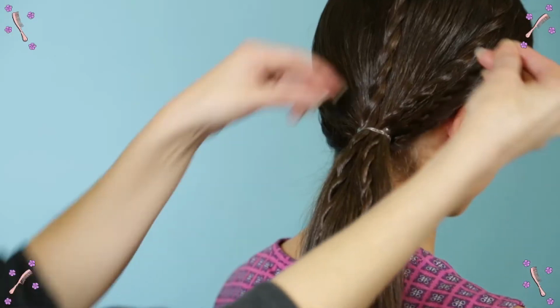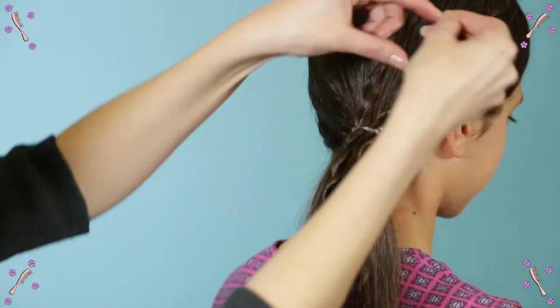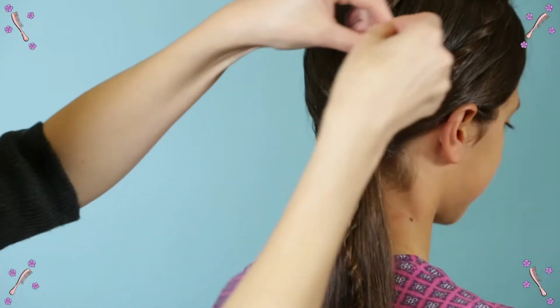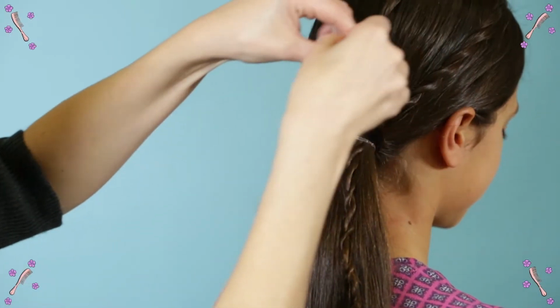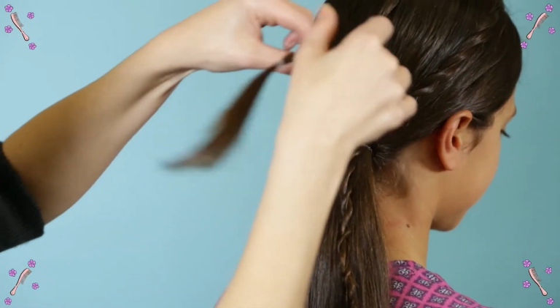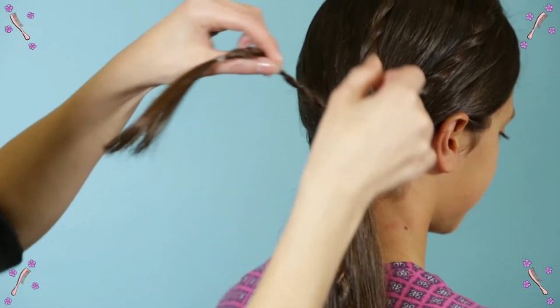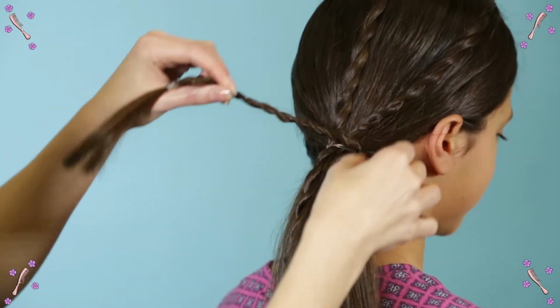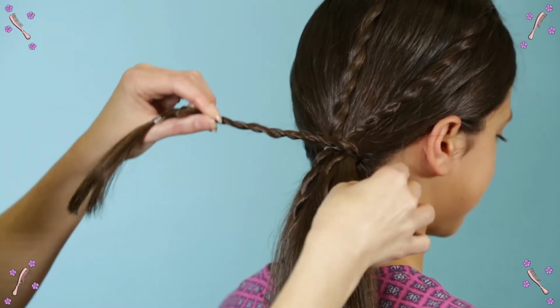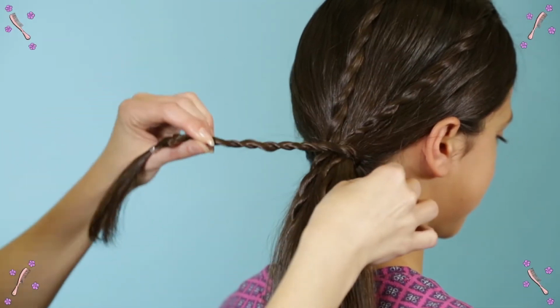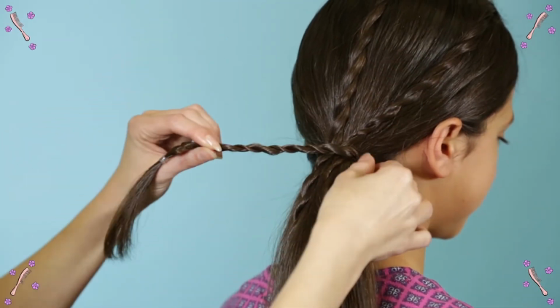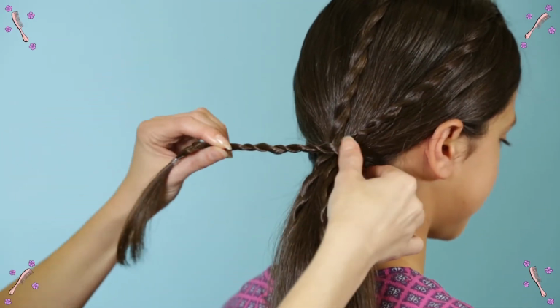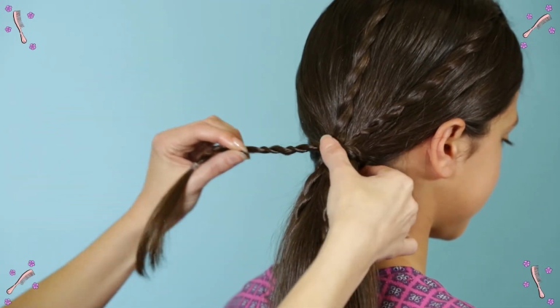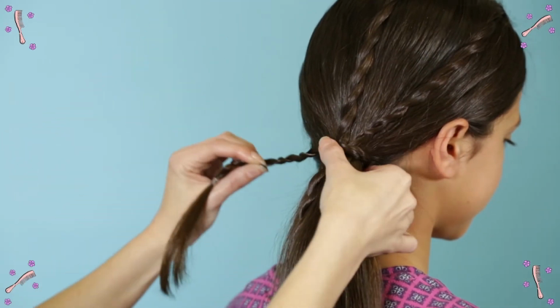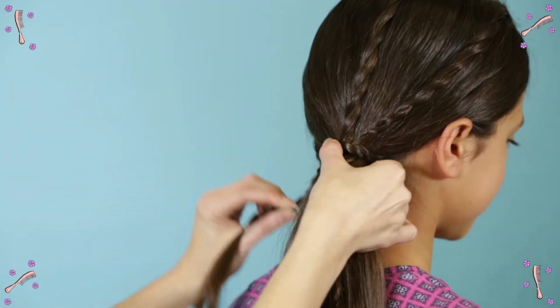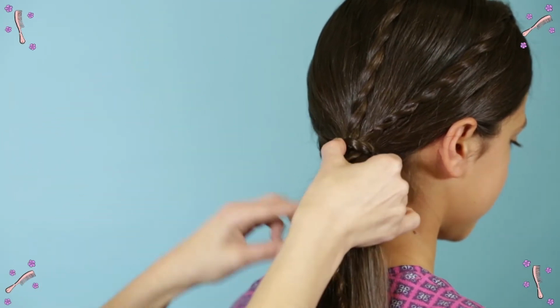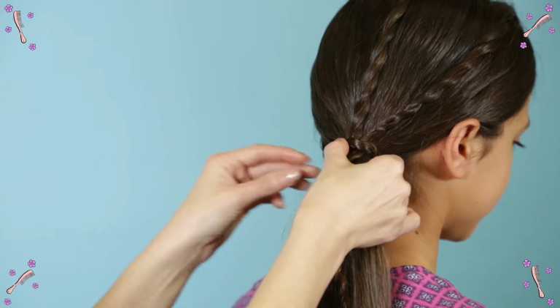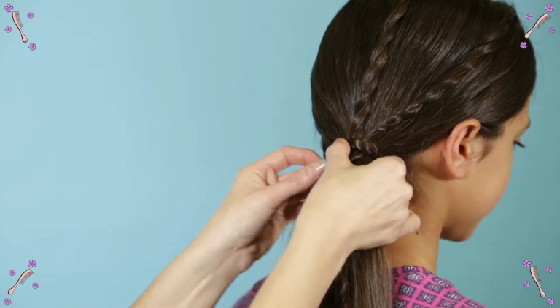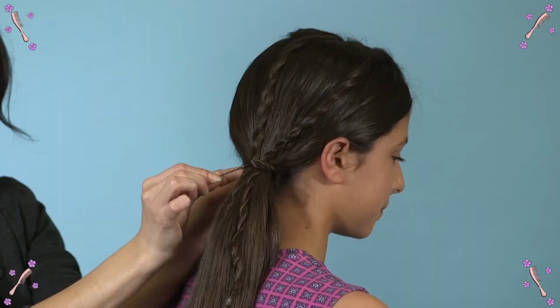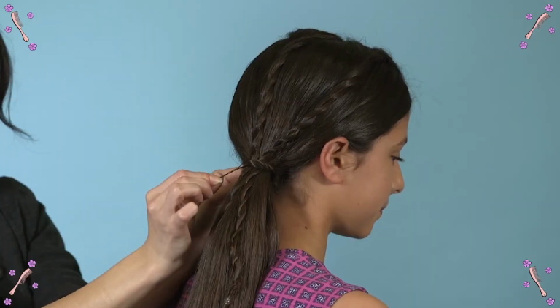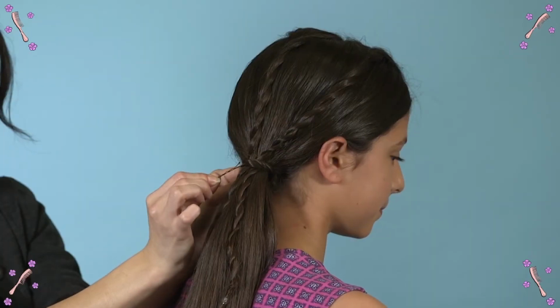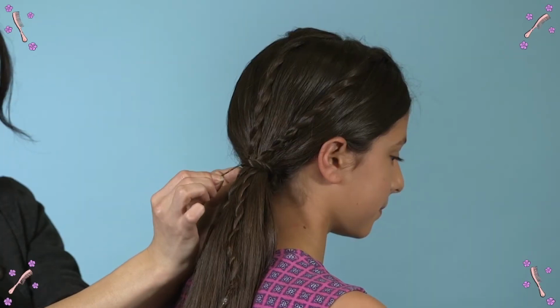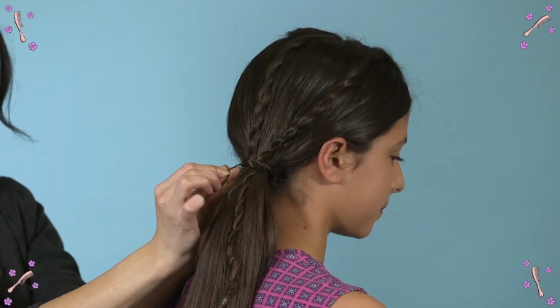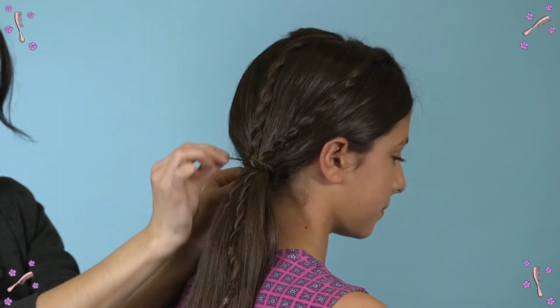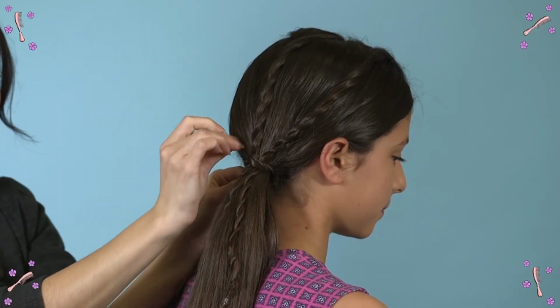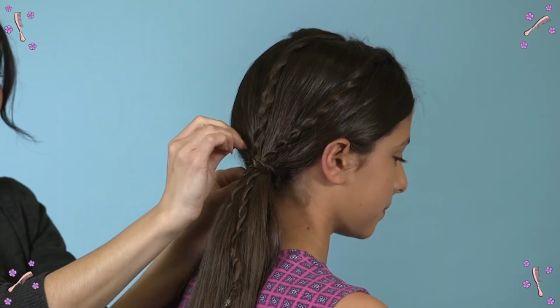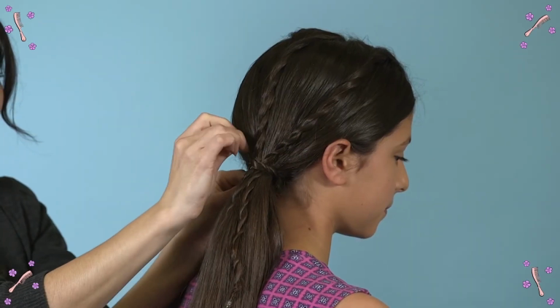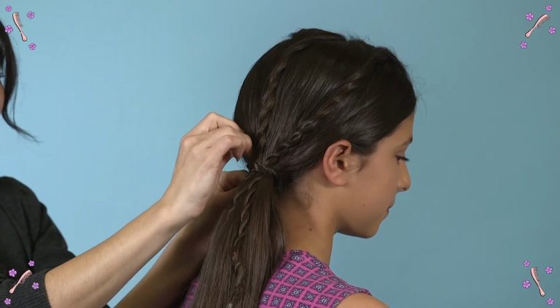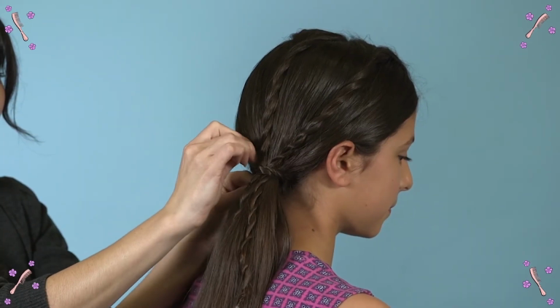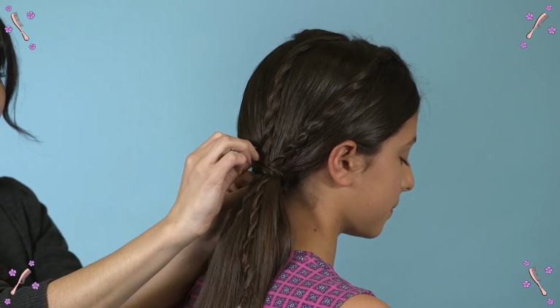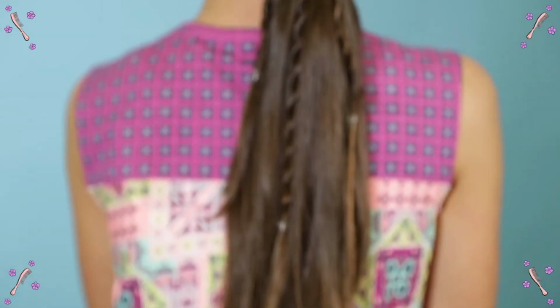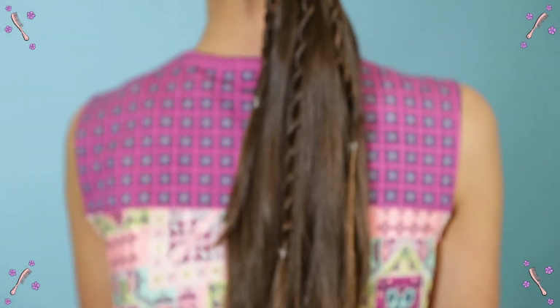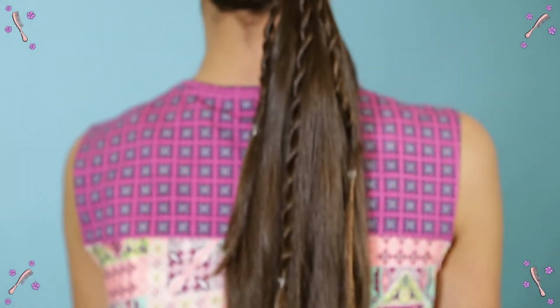Finally, just take the loose twist and wrap it around the elastic to hide it. Hold it in place with a bobby pin. How cute!